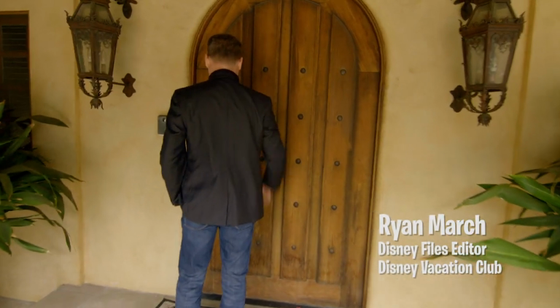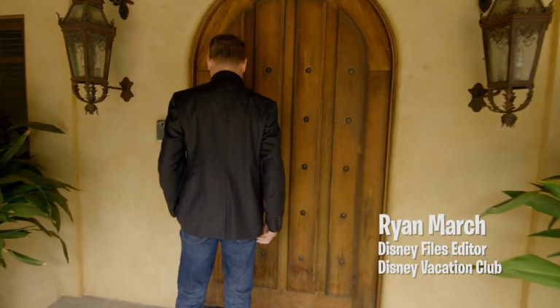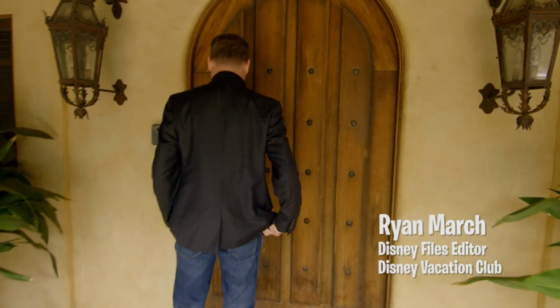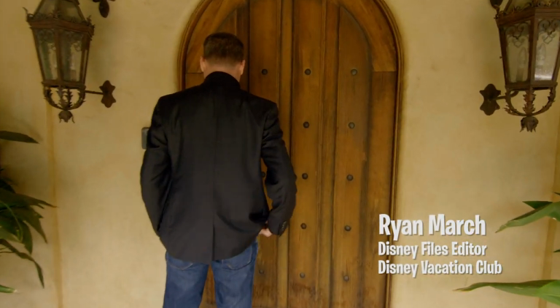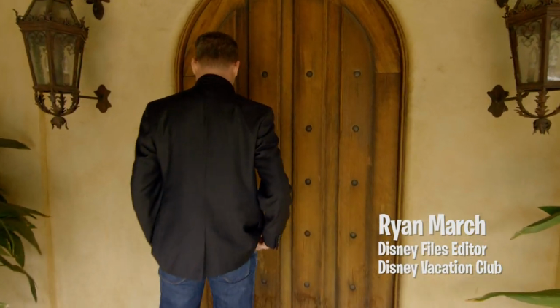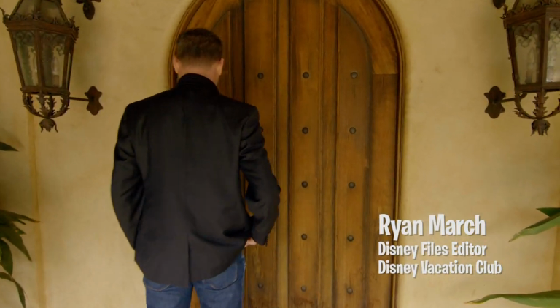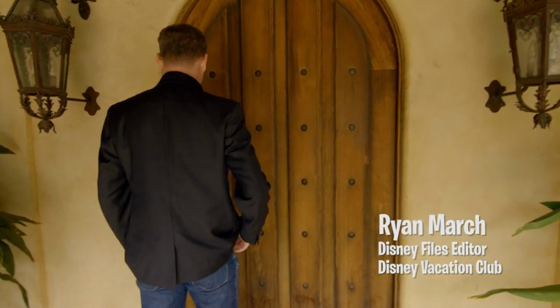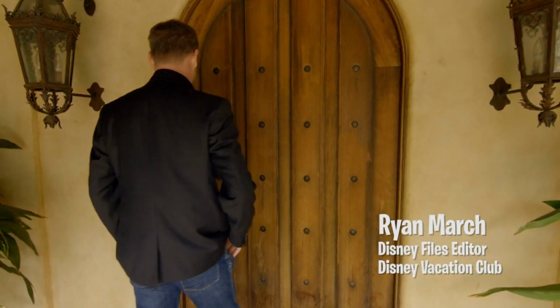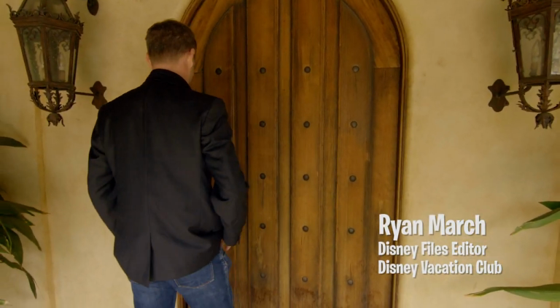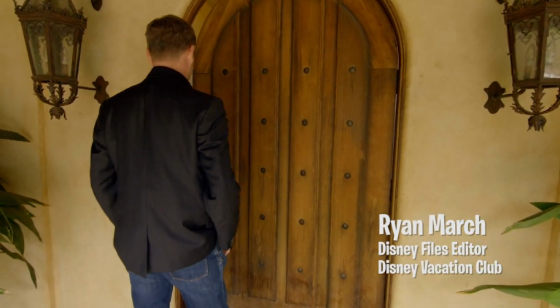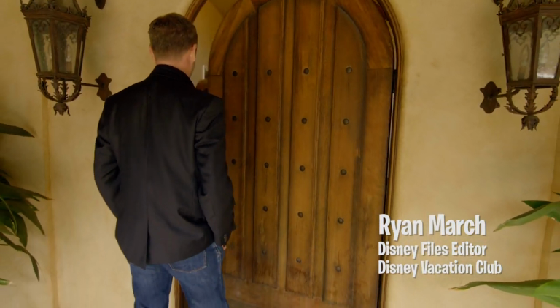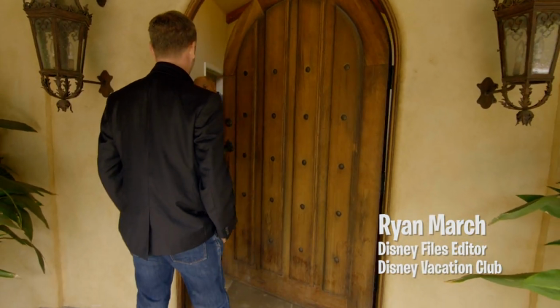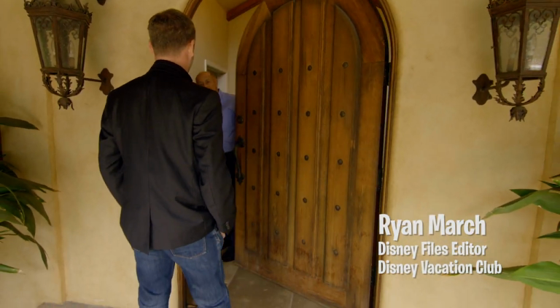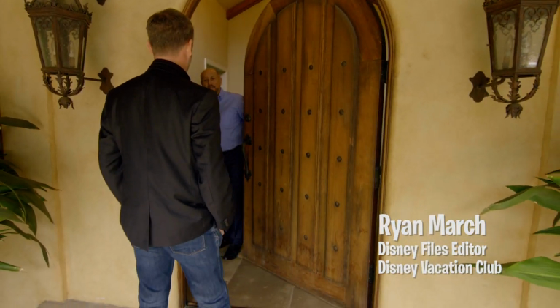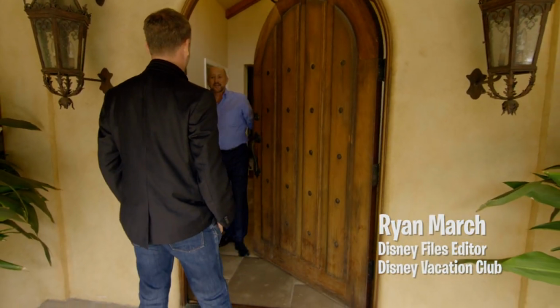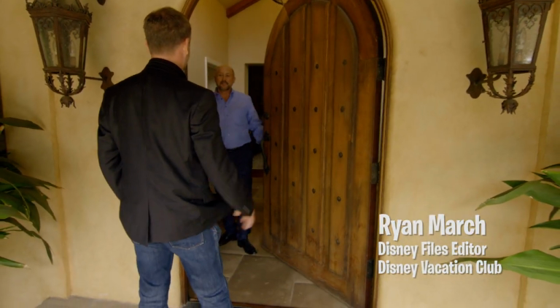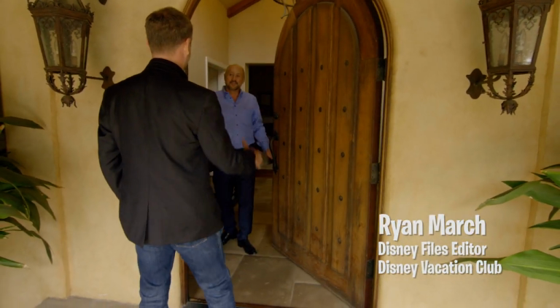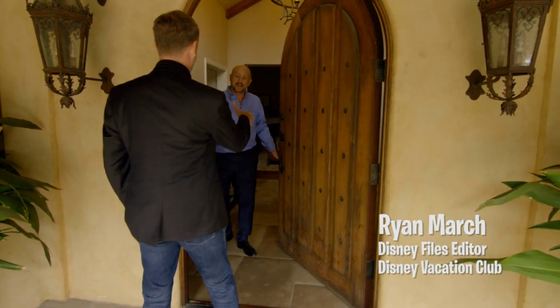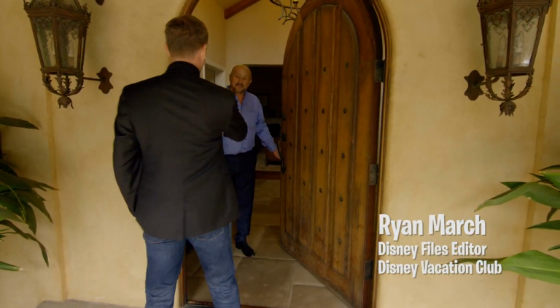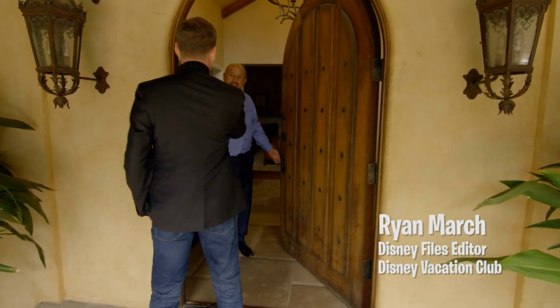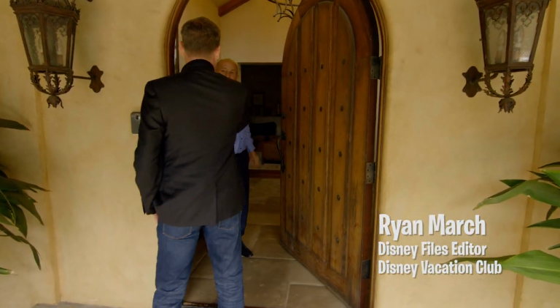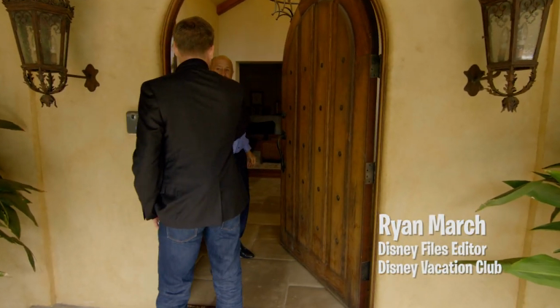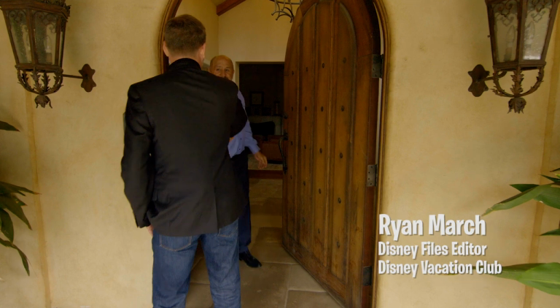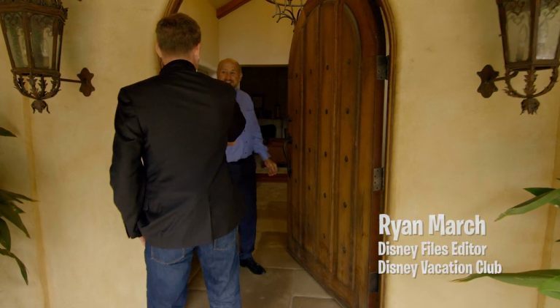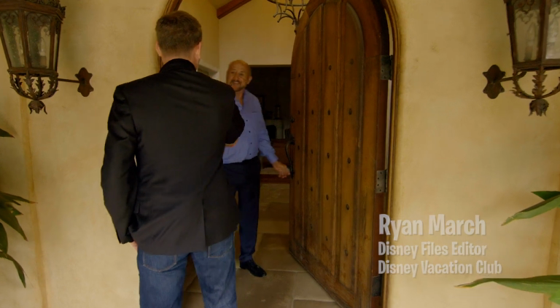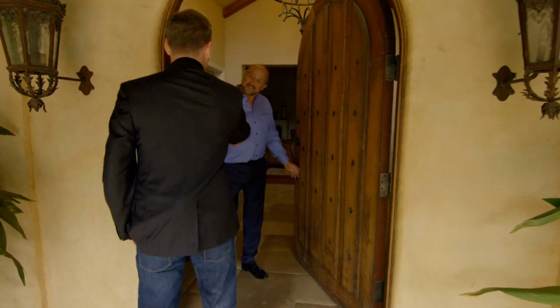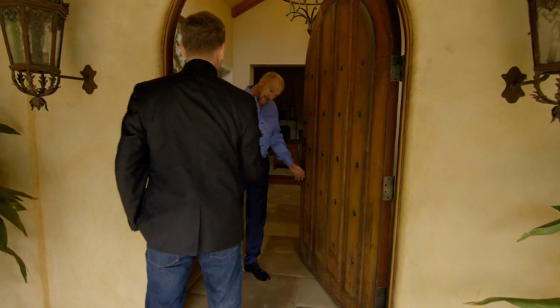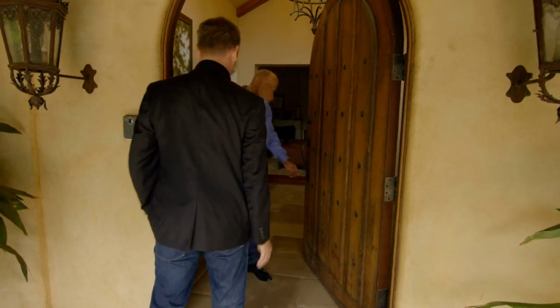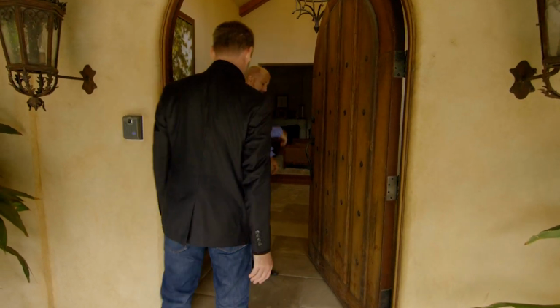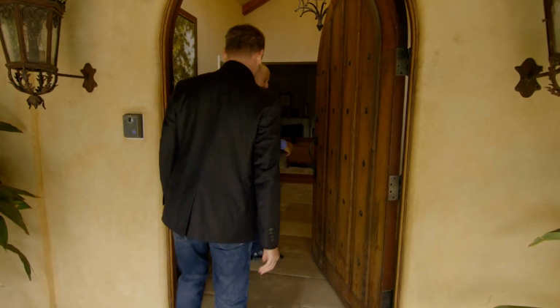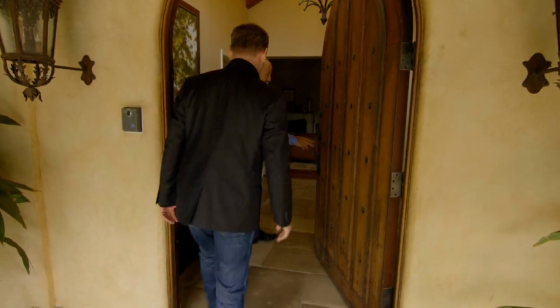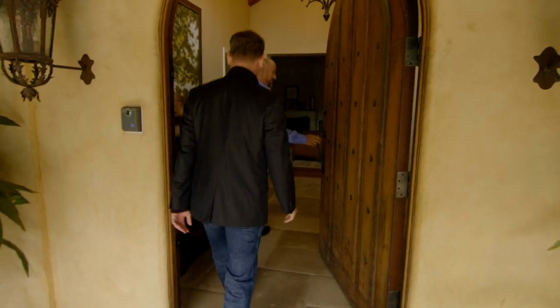Who is it? Ryan March. How are you? Good to see you. Come on in. Thanks.